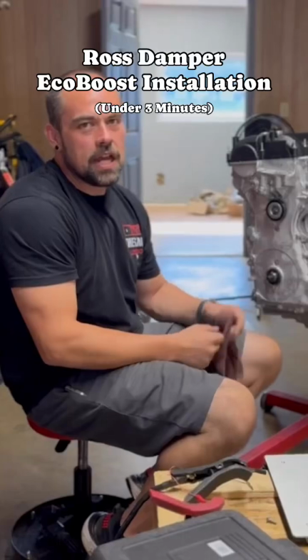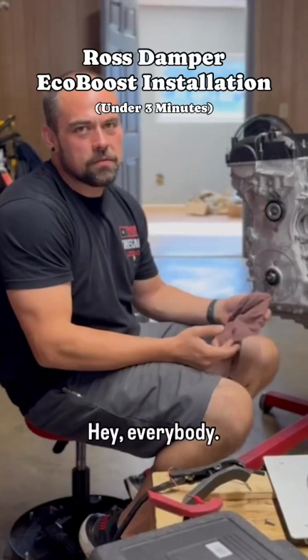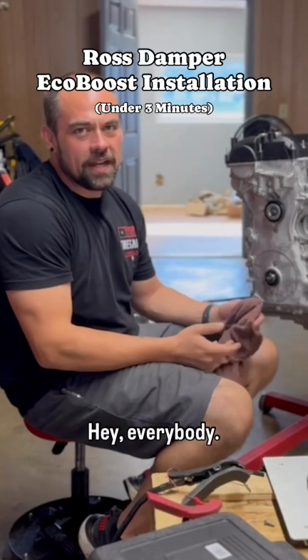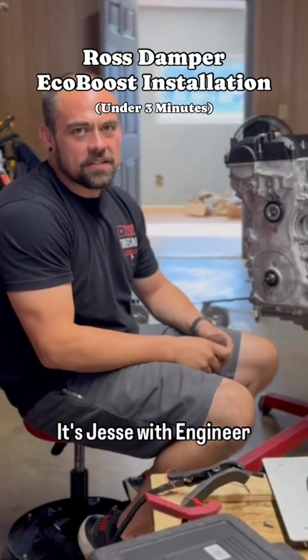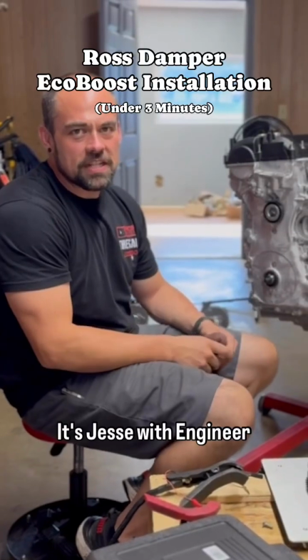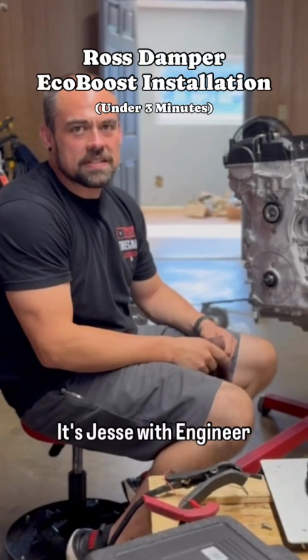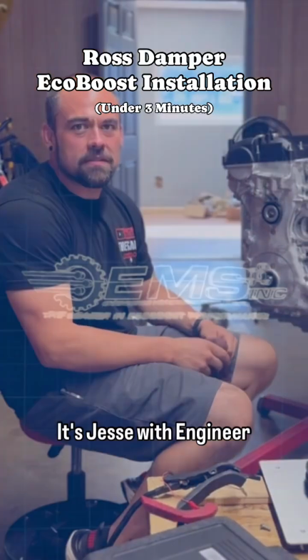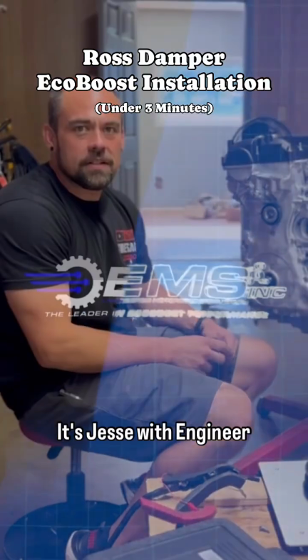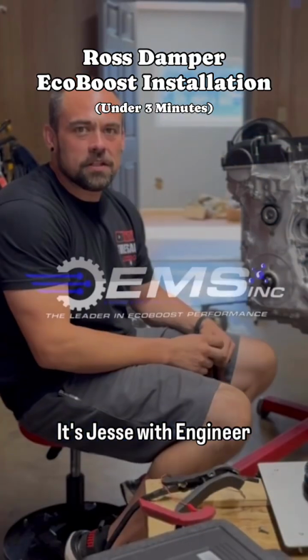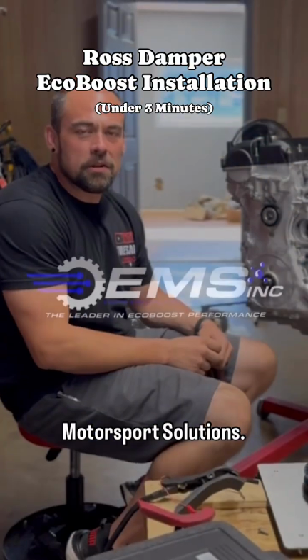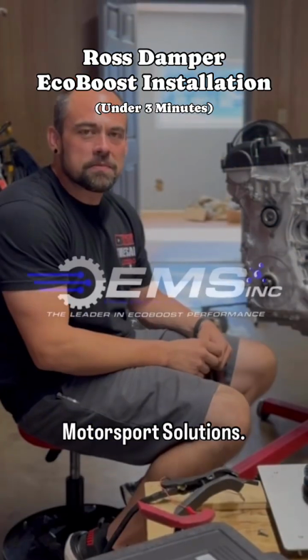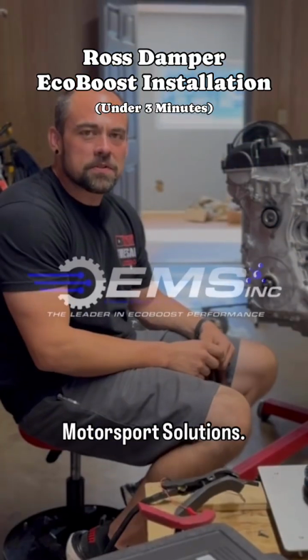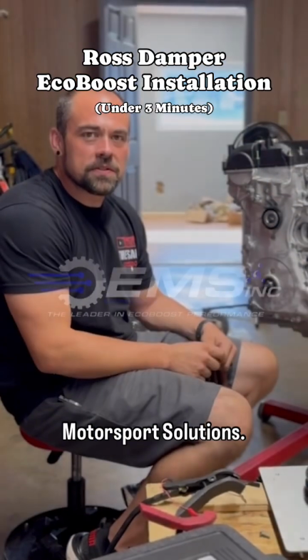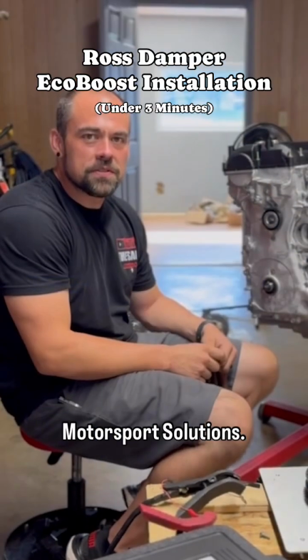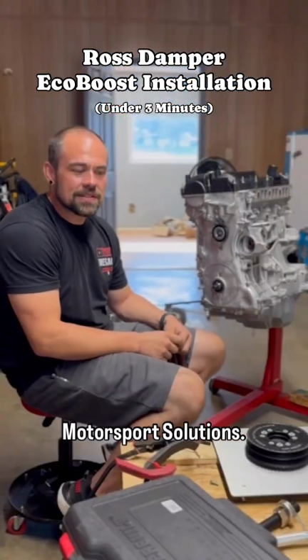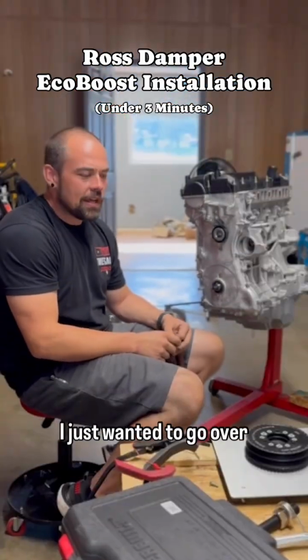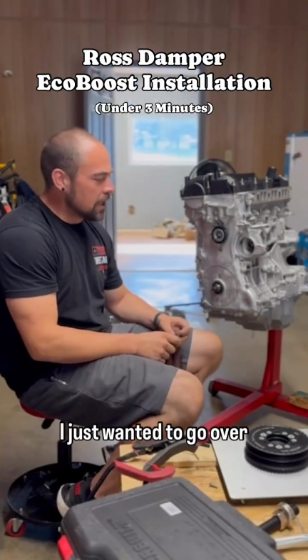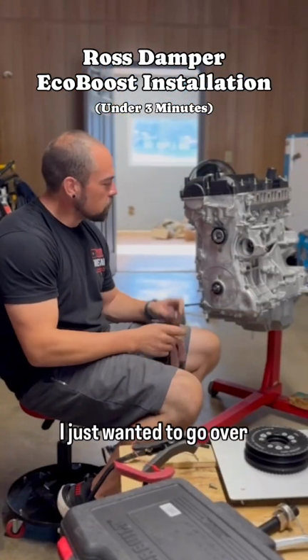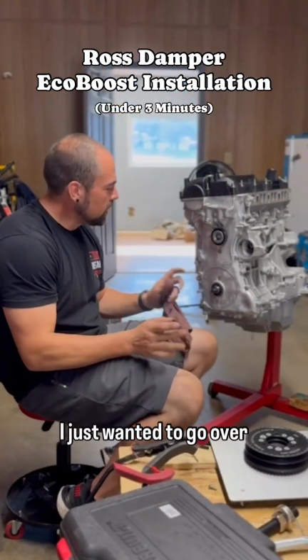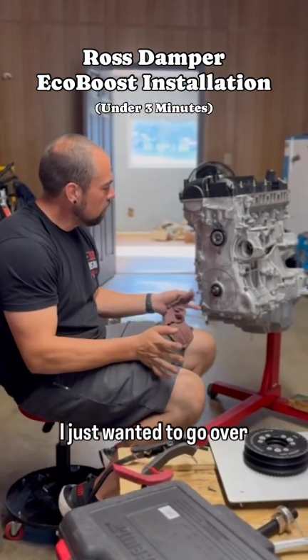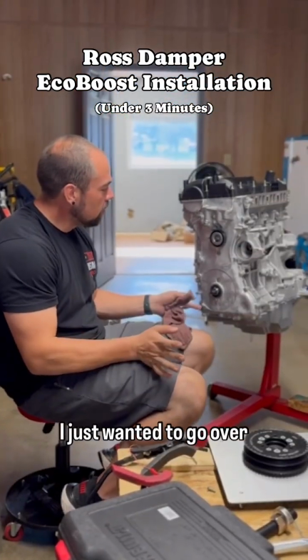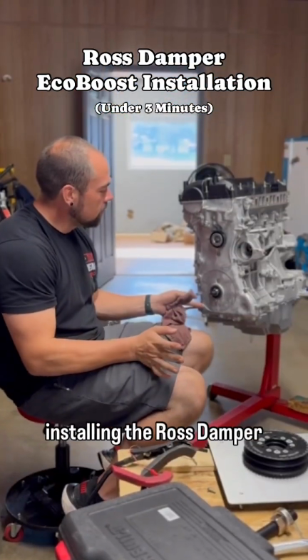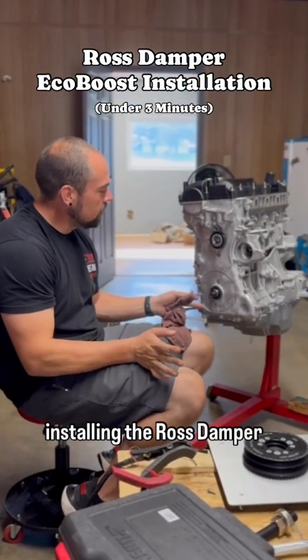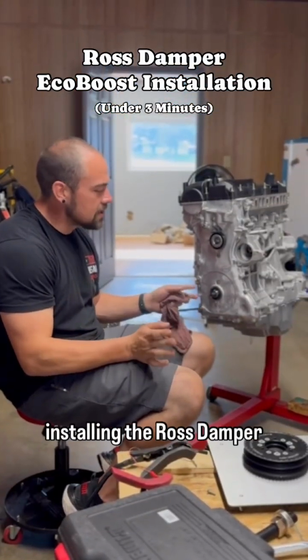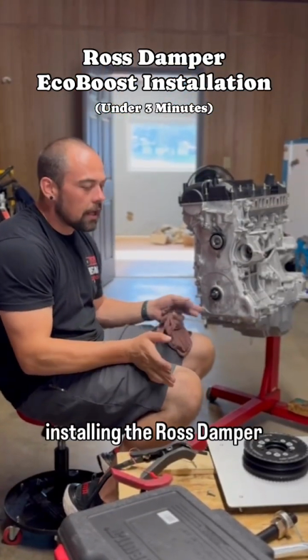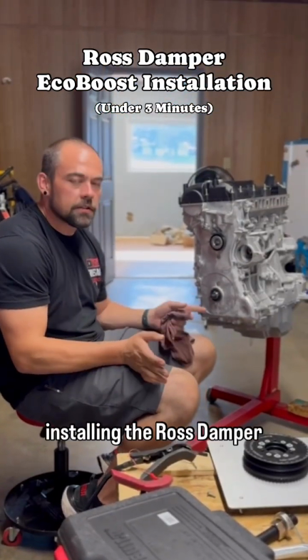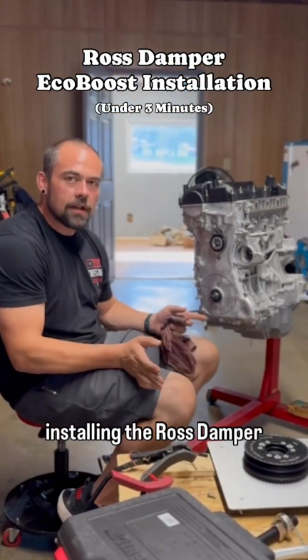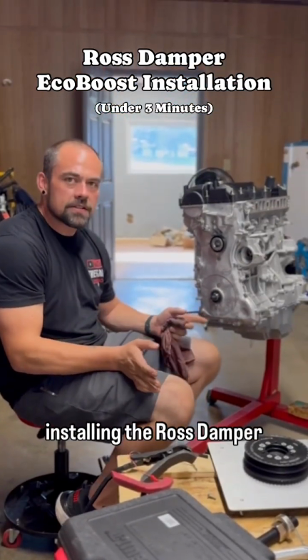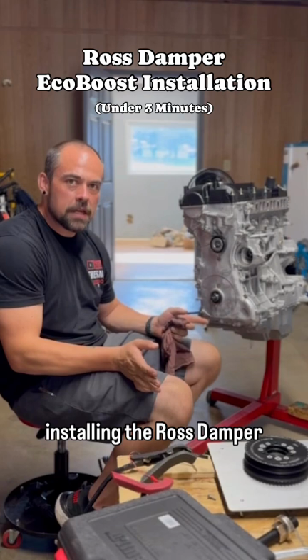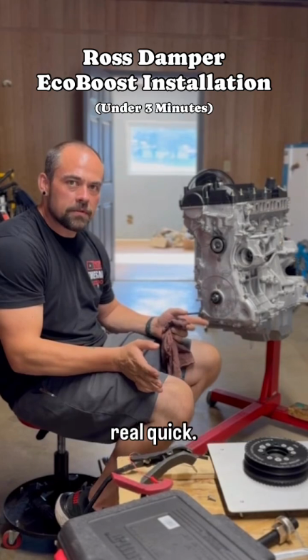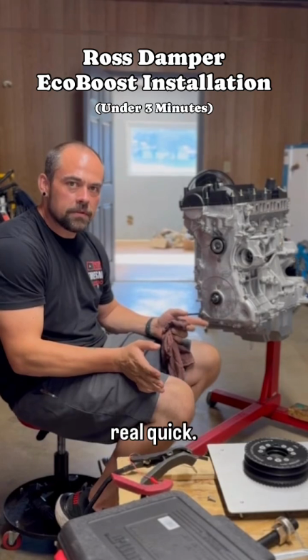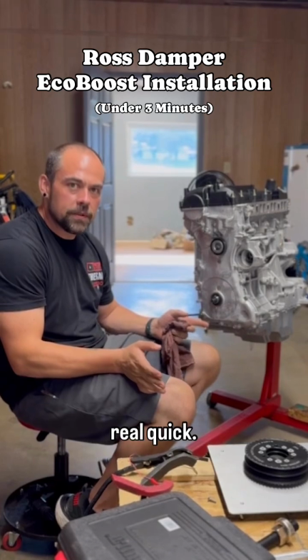Hey everybody, it's Jesse with Engineer Motorsport Solutions. I just wanted to go over installing the Ross damper real quick.